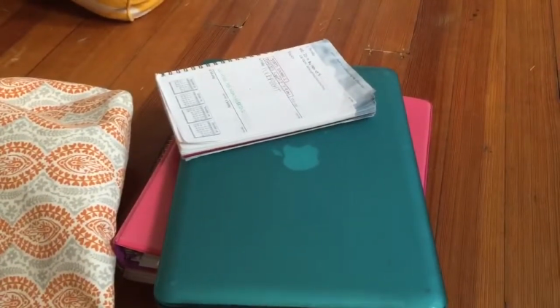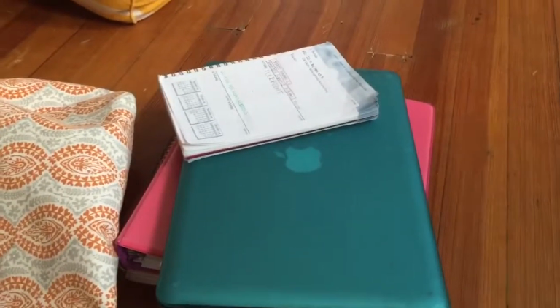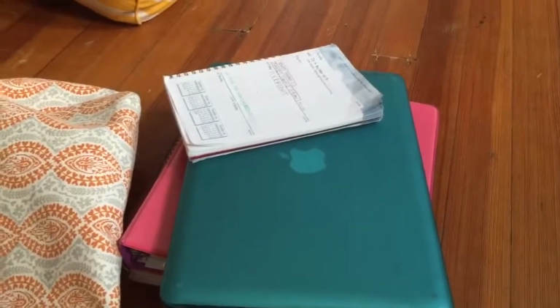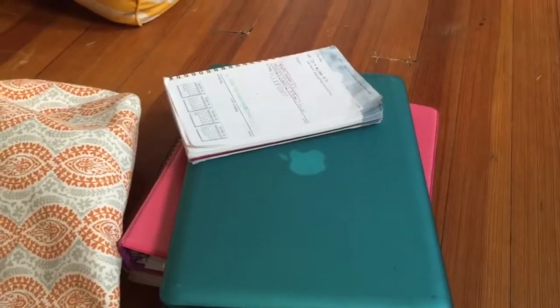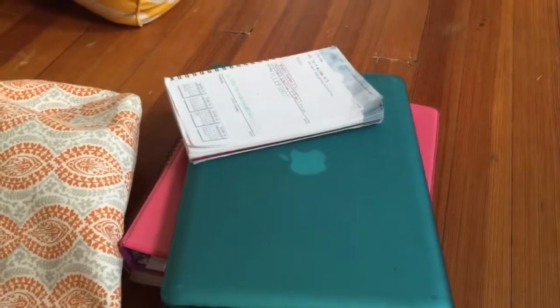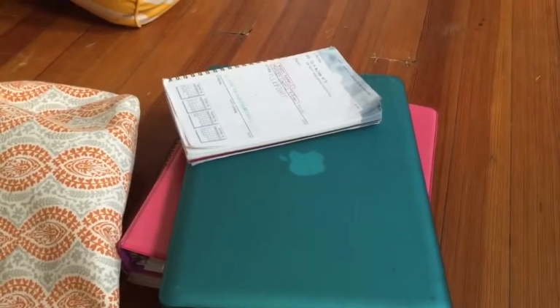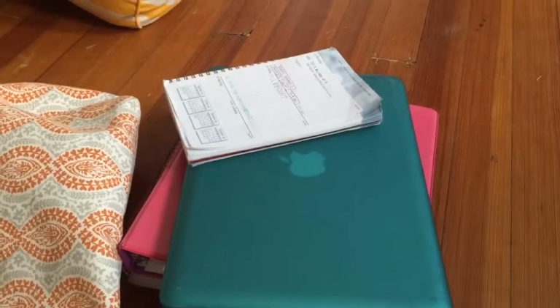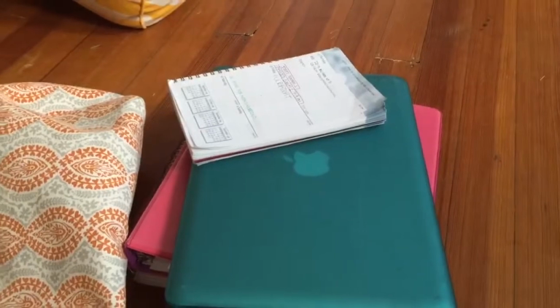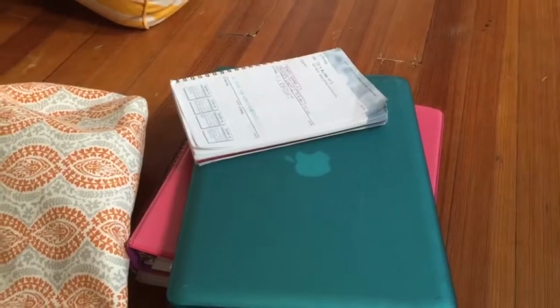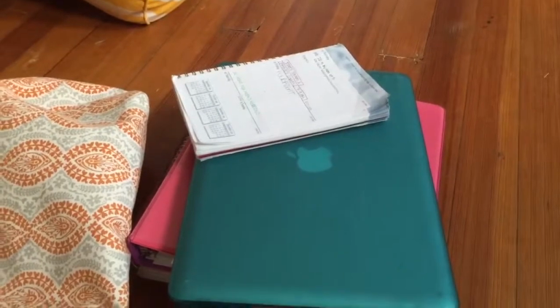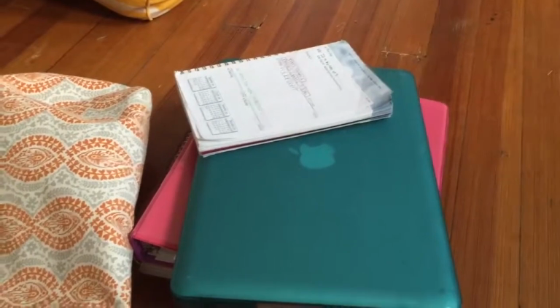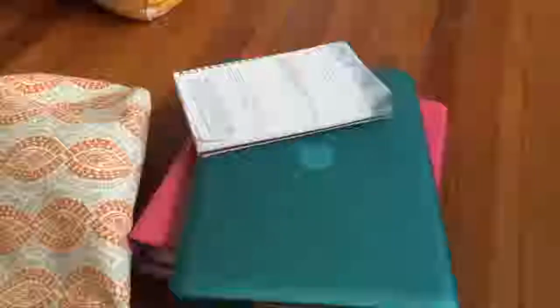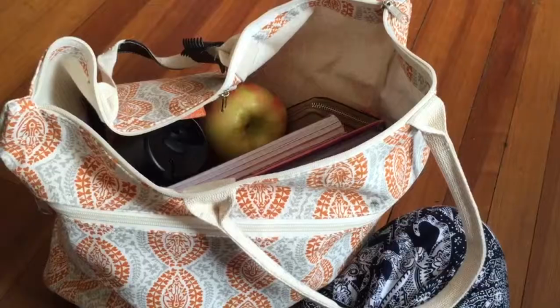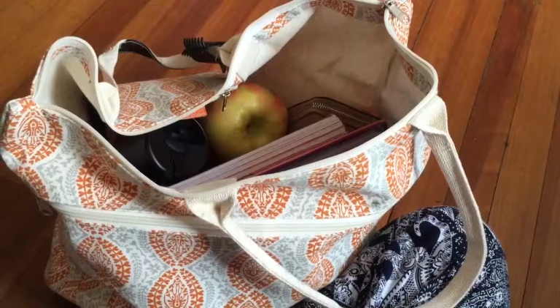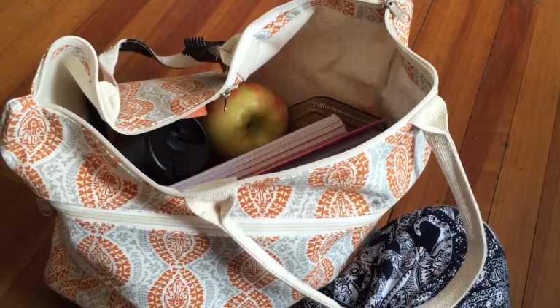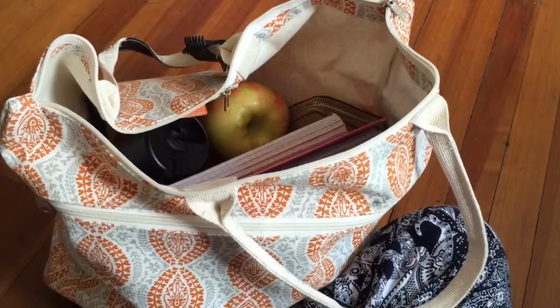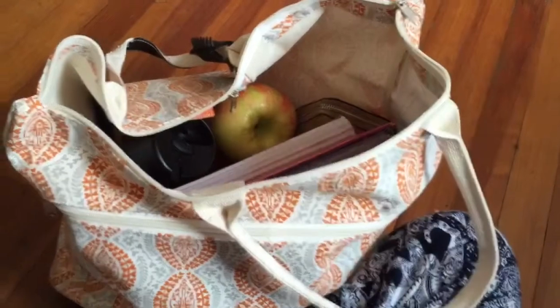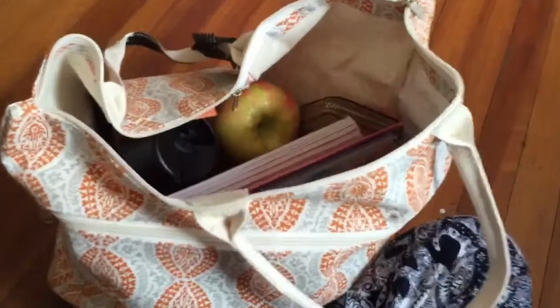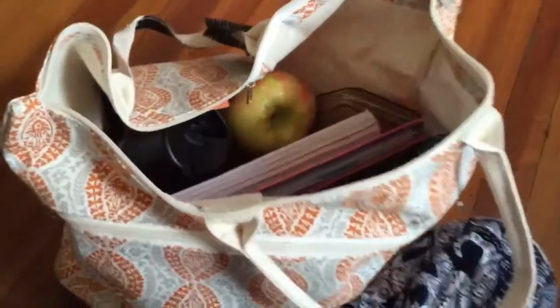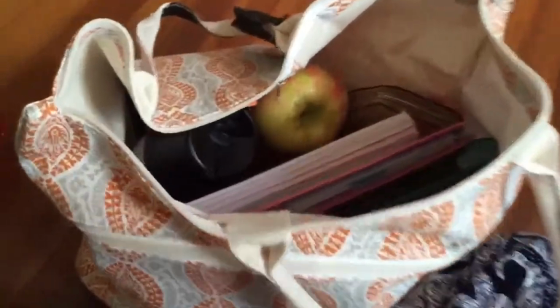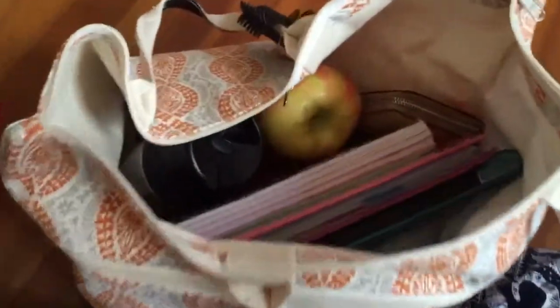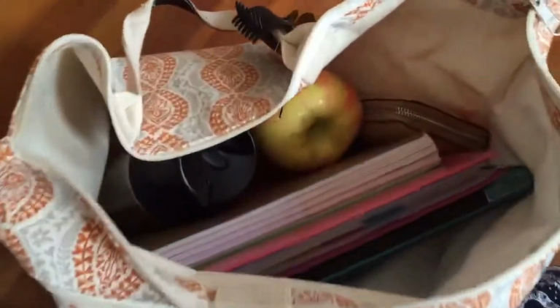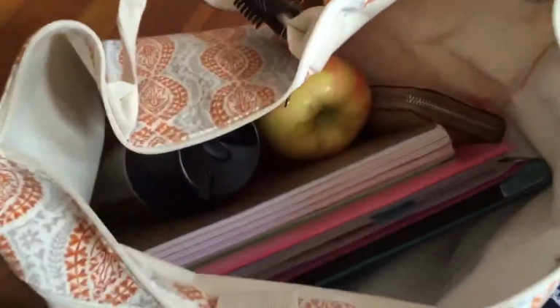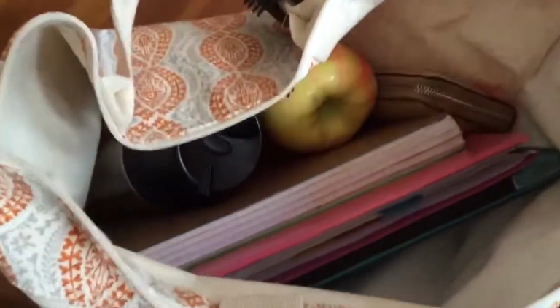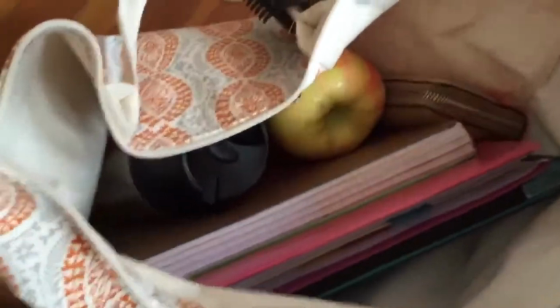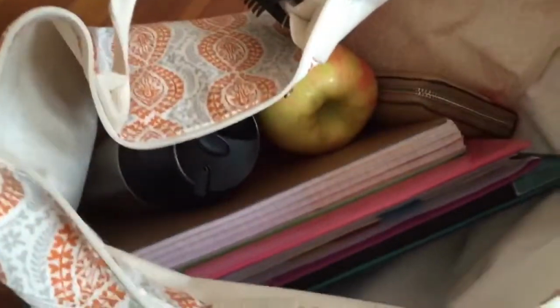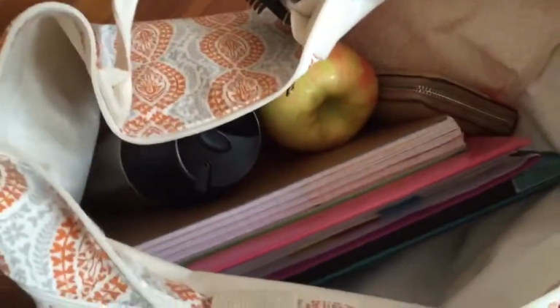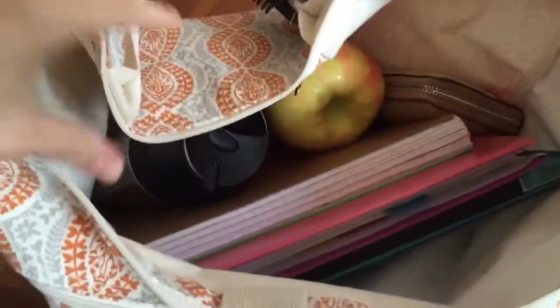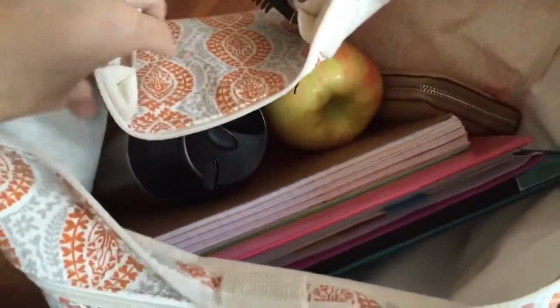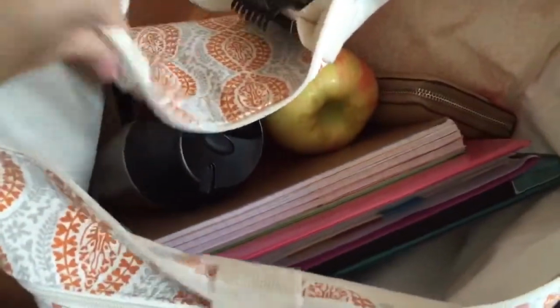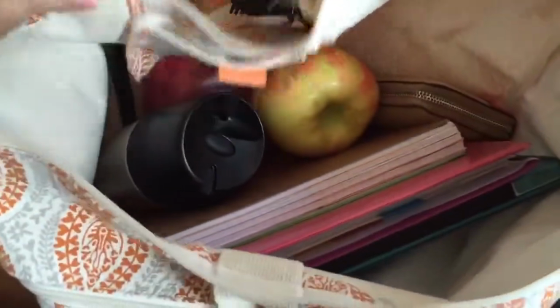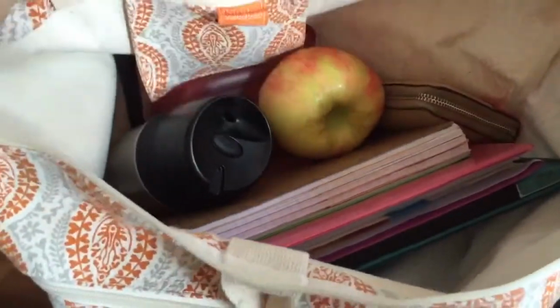All that fits nice and snug into my bag.